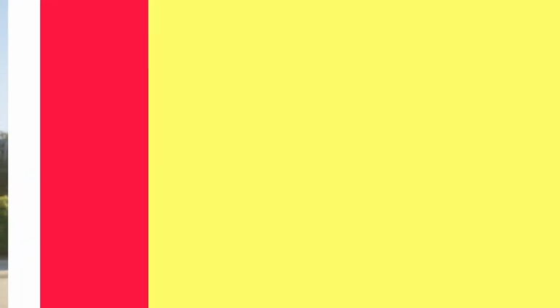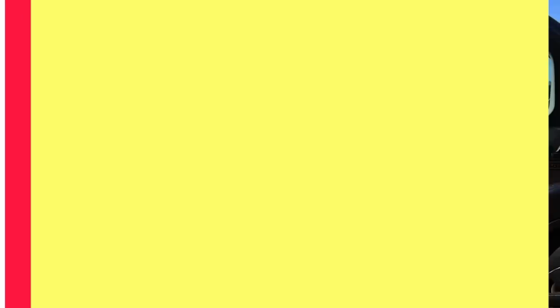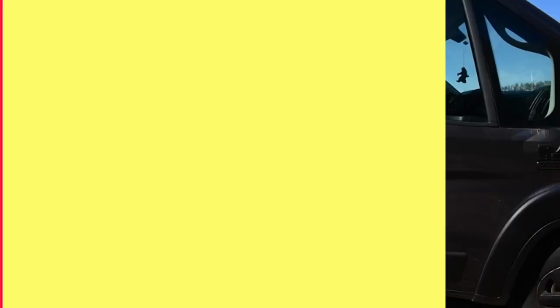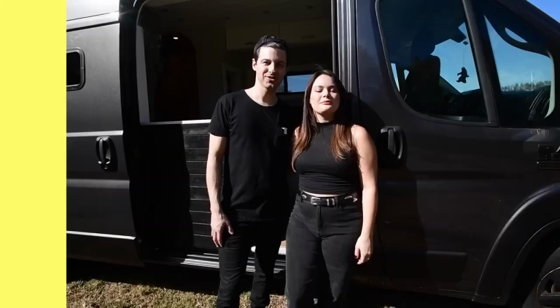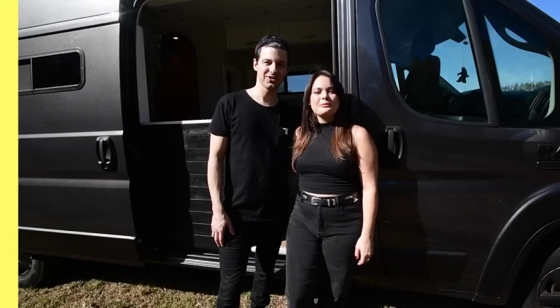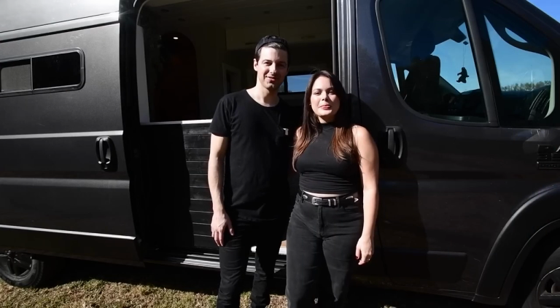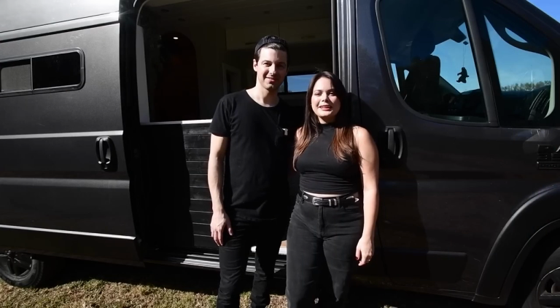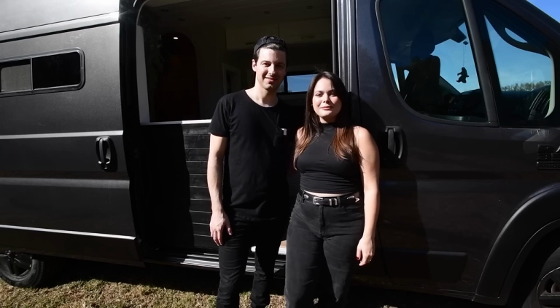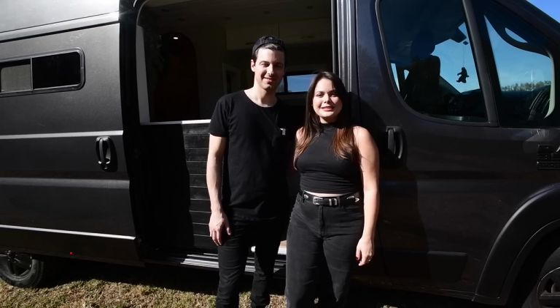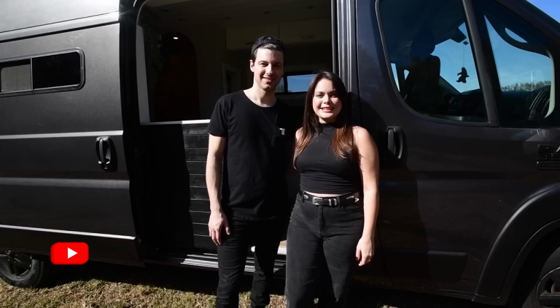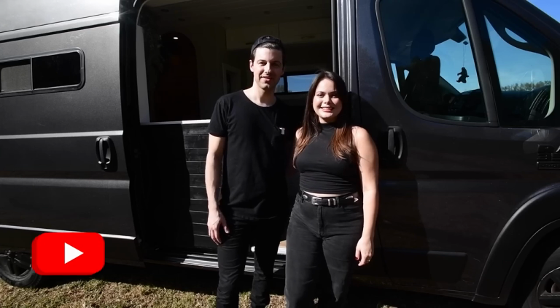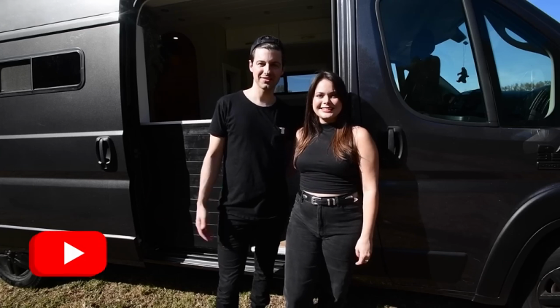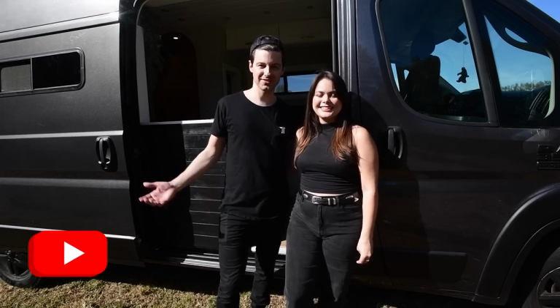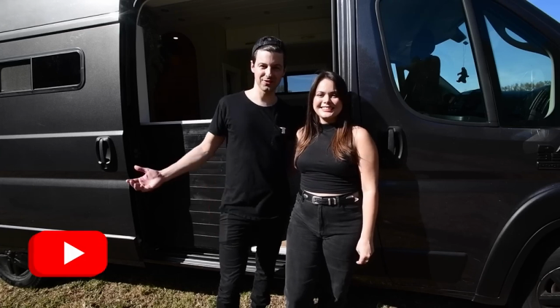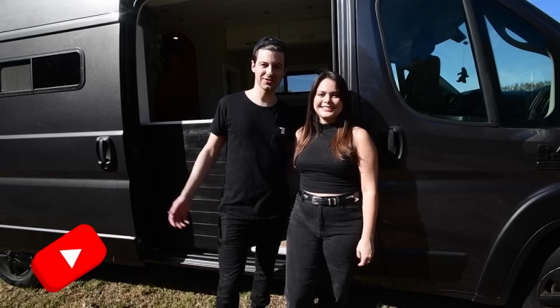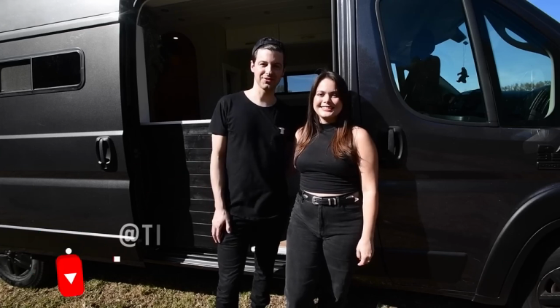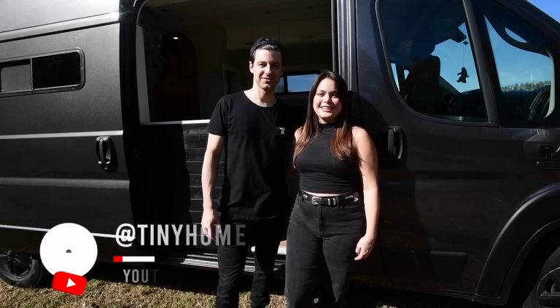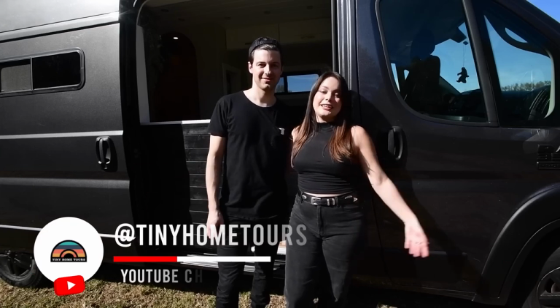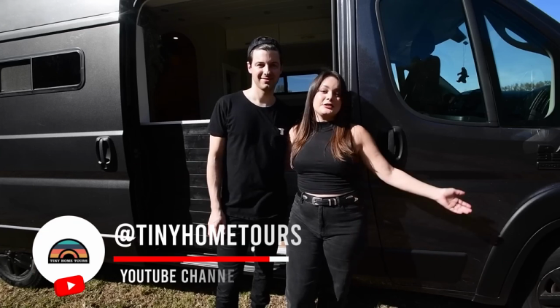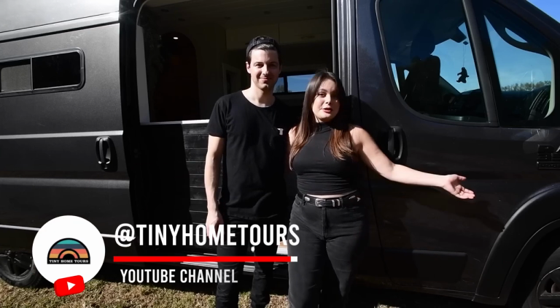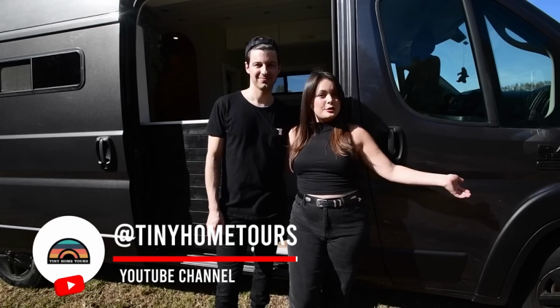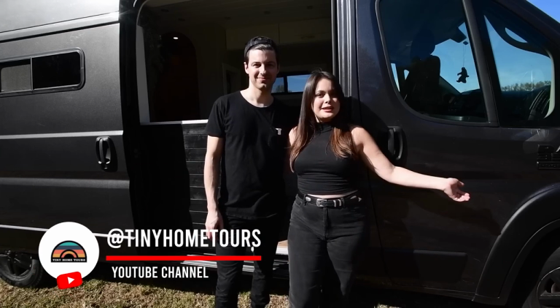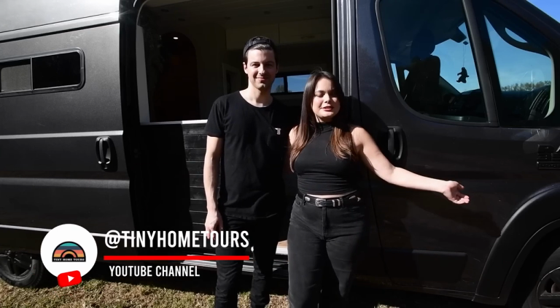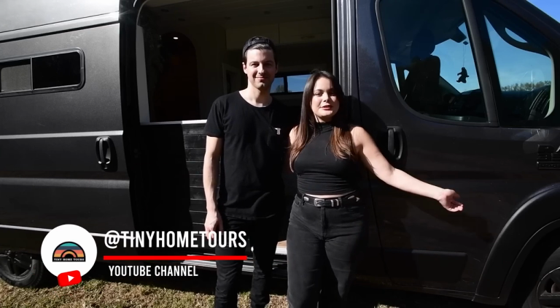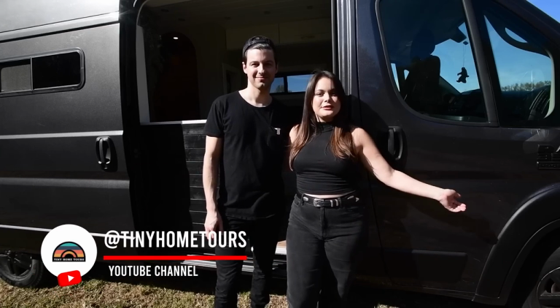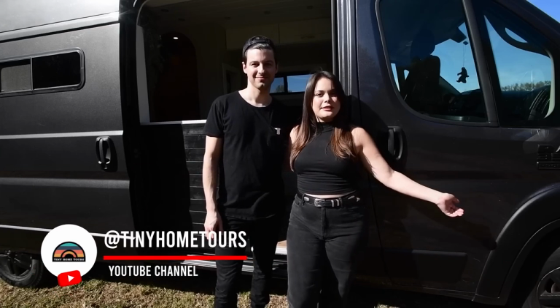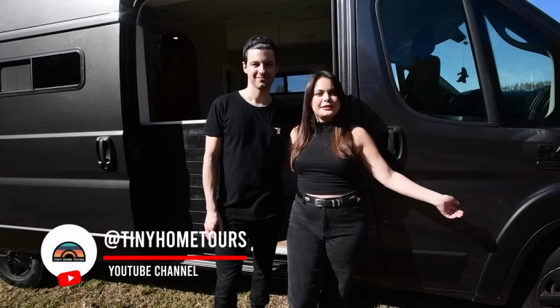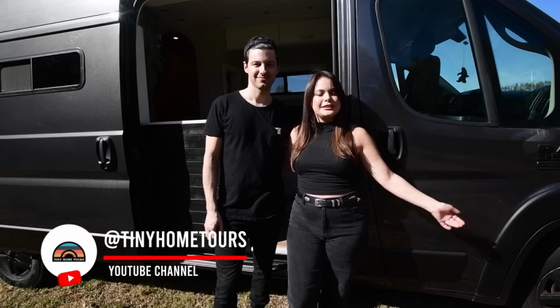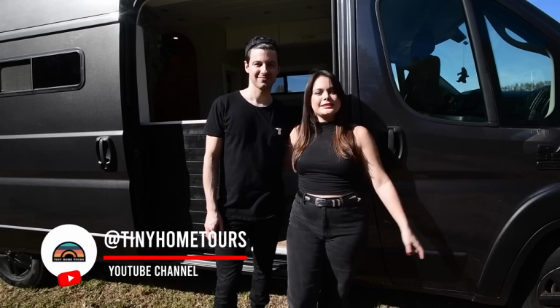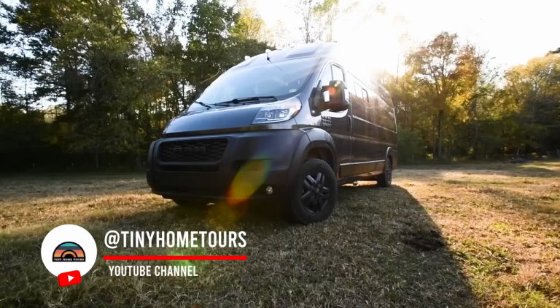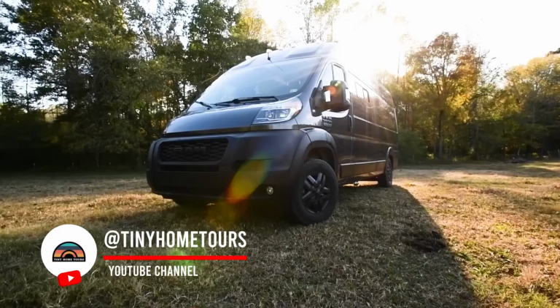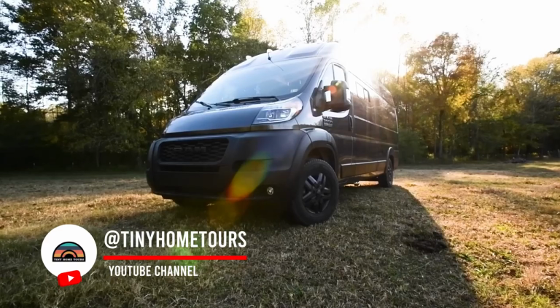Hi, I'm Joe and I'm Lindsay, and this is the Luna 2. It's a Ram Promaster 3500 extended body.